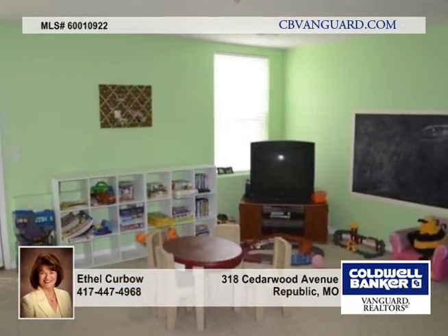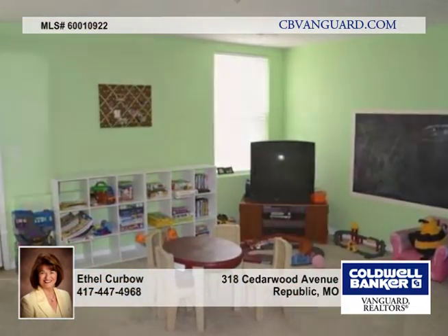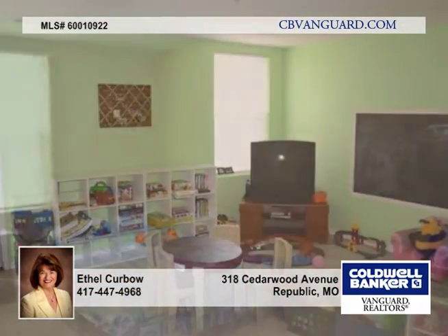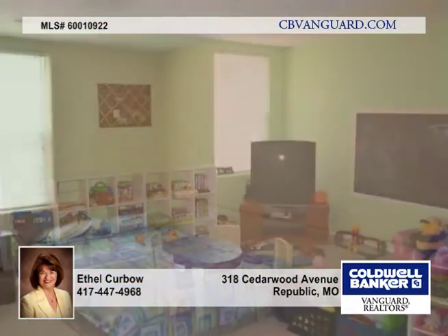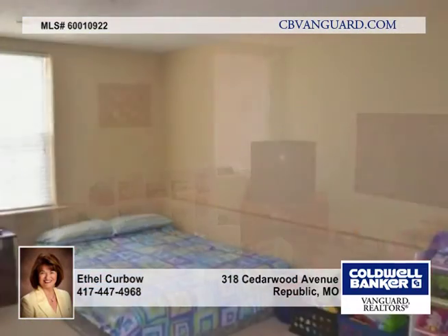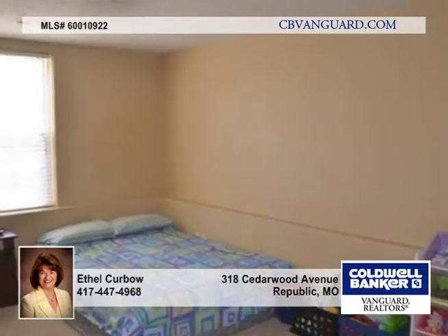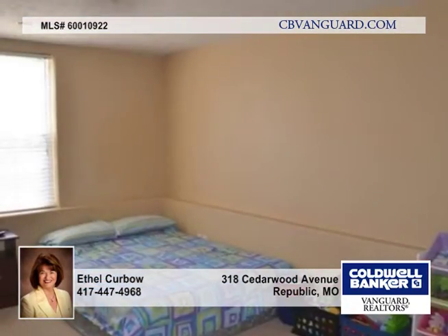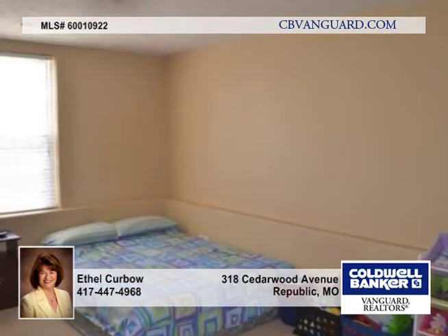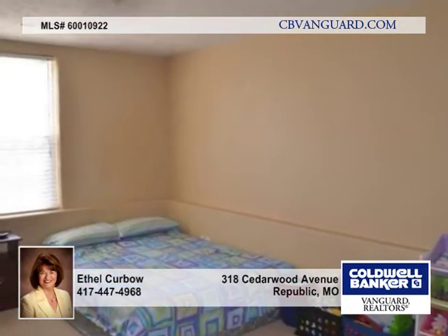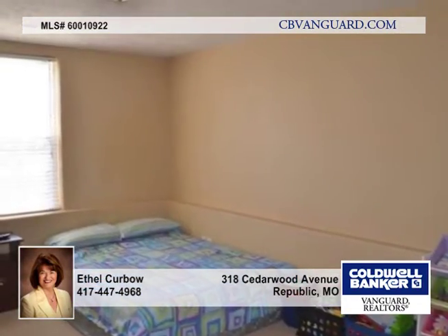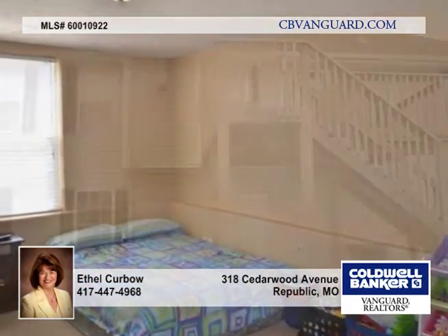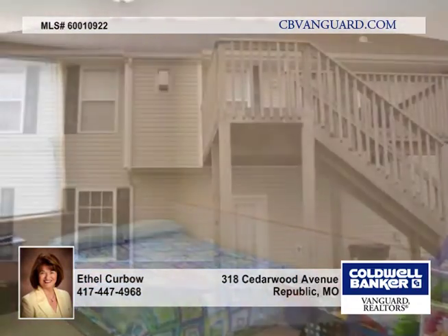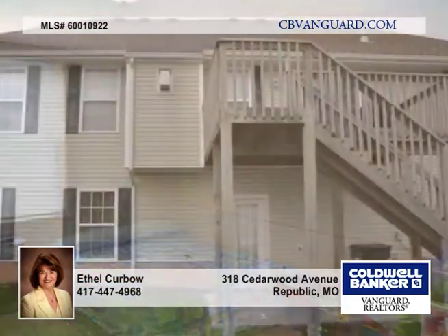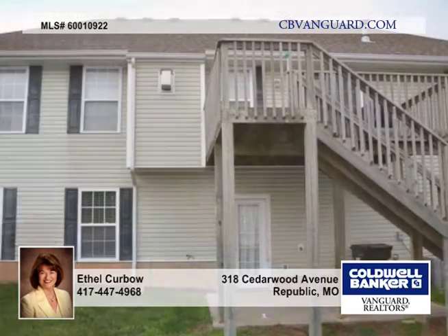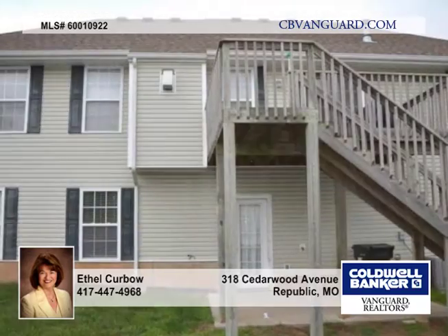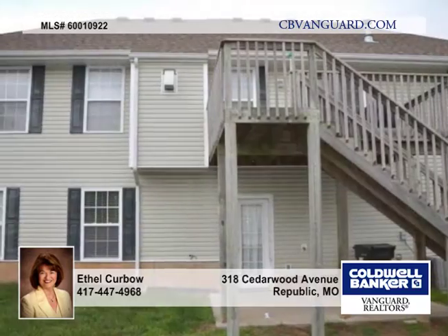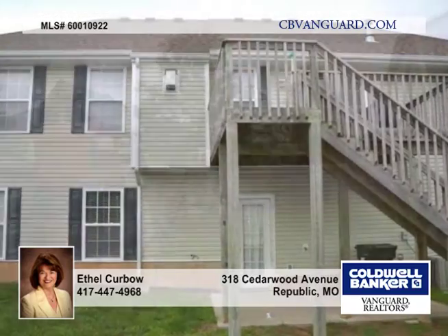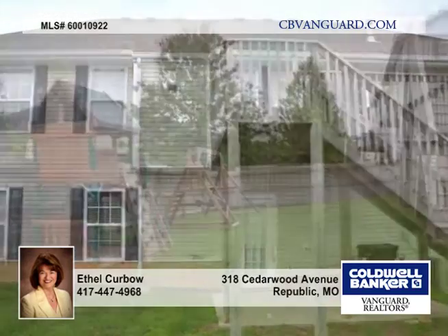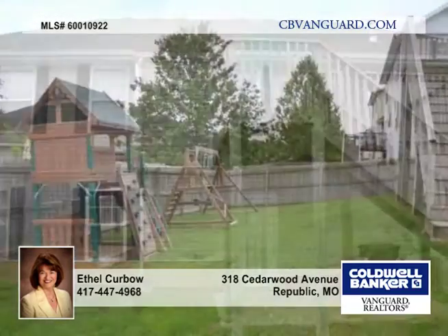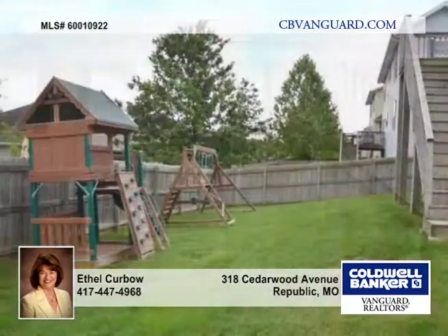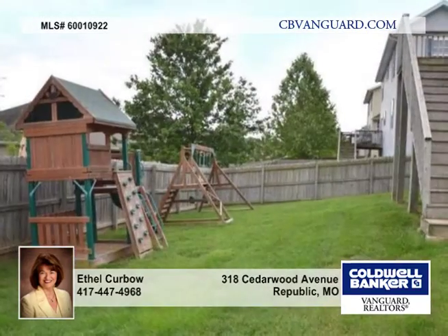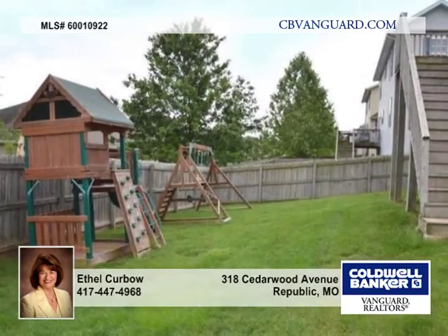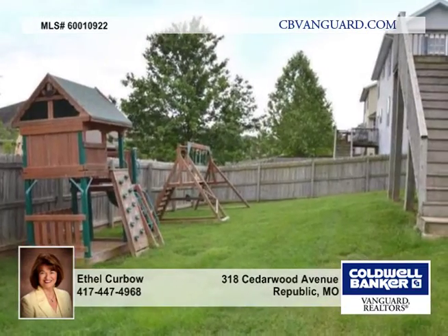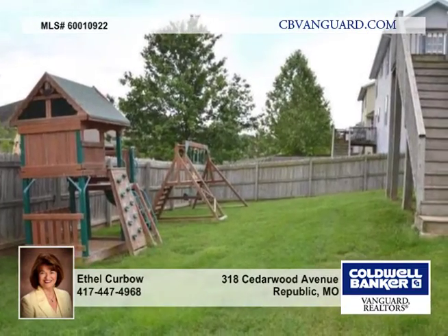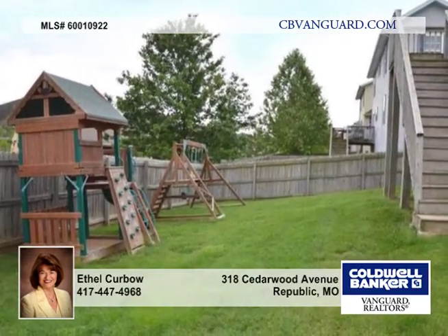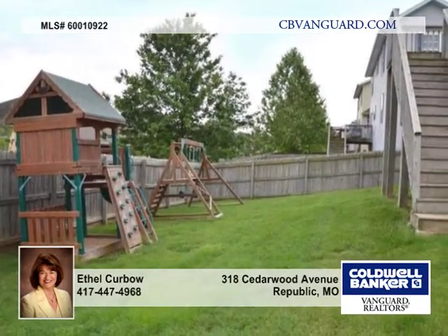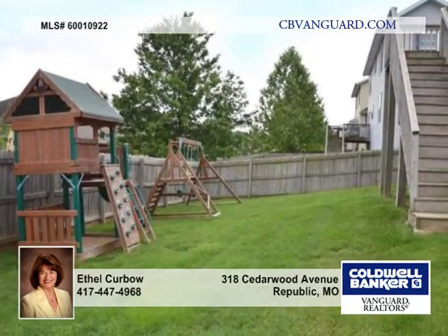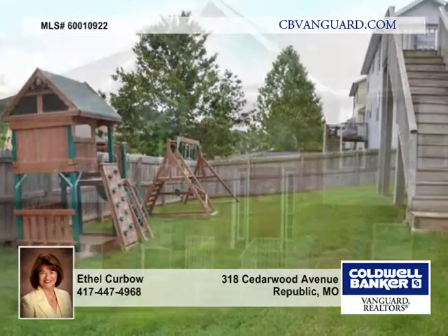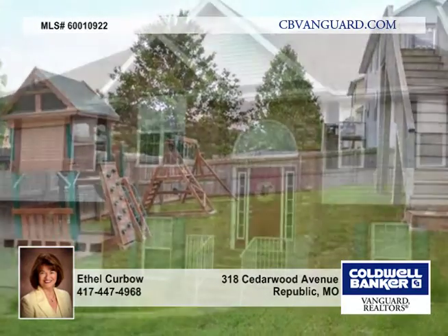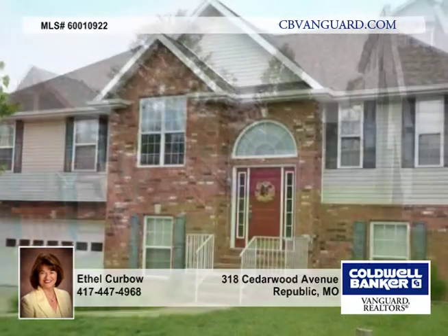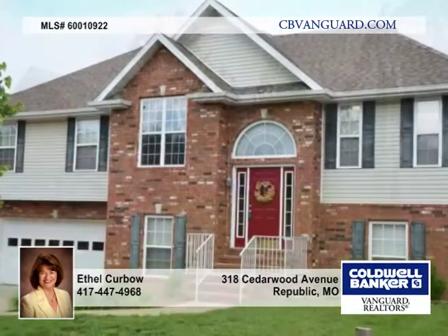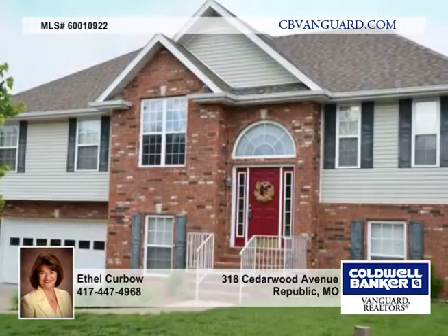The yard is privacy fenced, and there's a storage area in the garage. Call today to find out the details on this home.